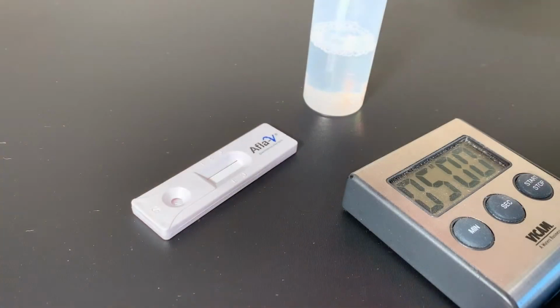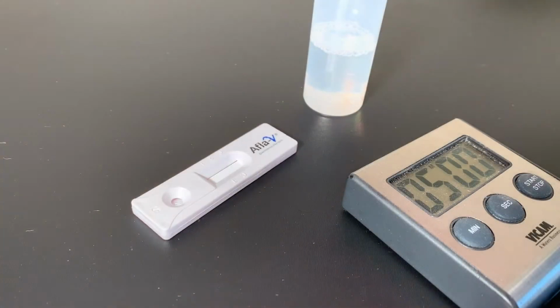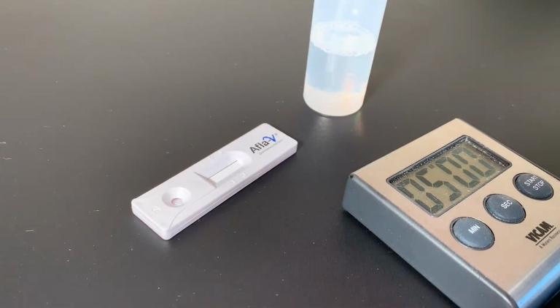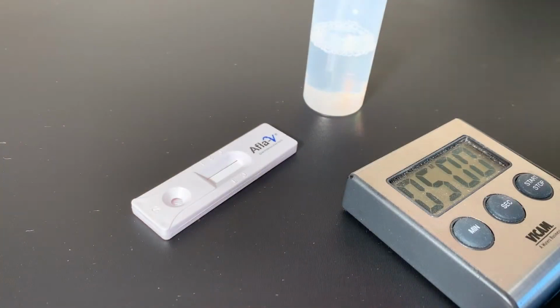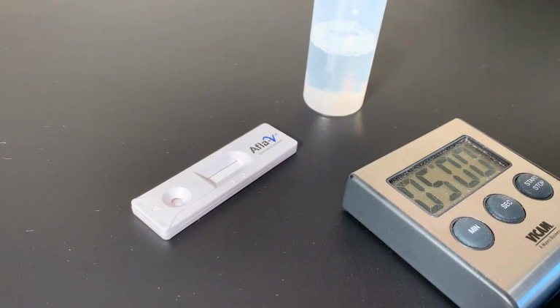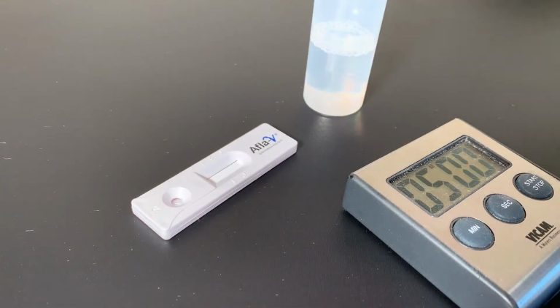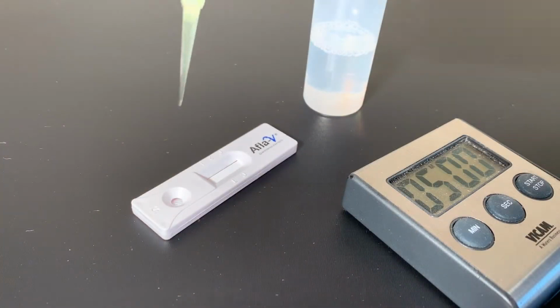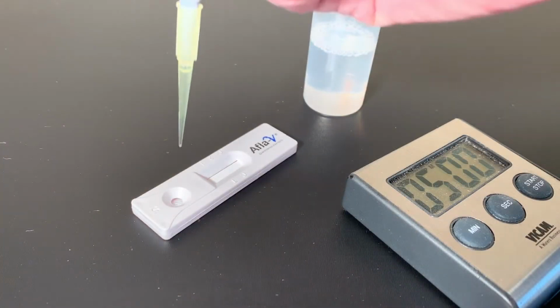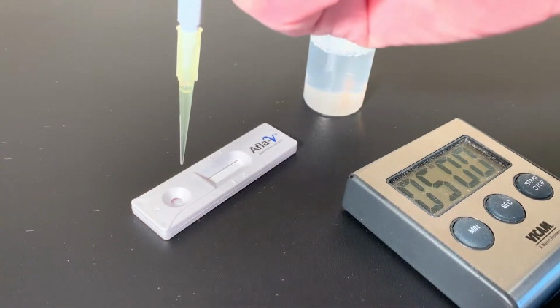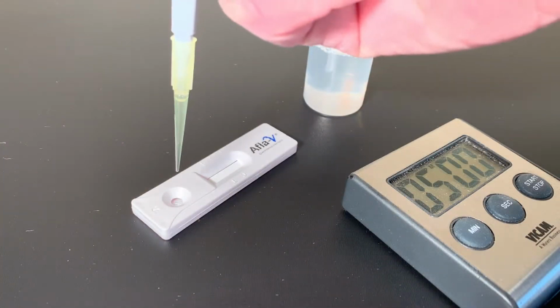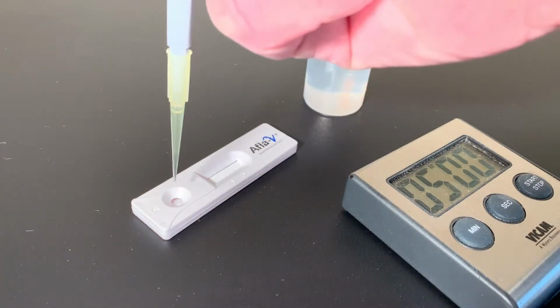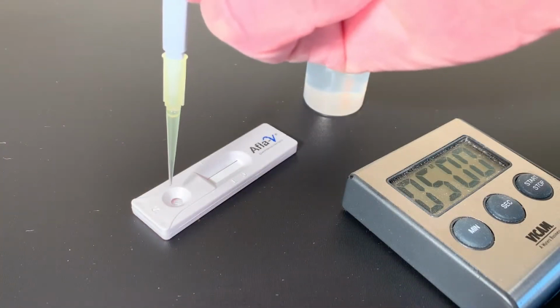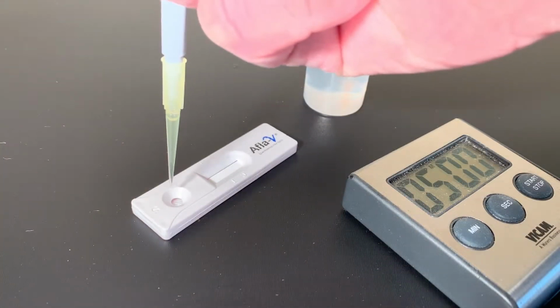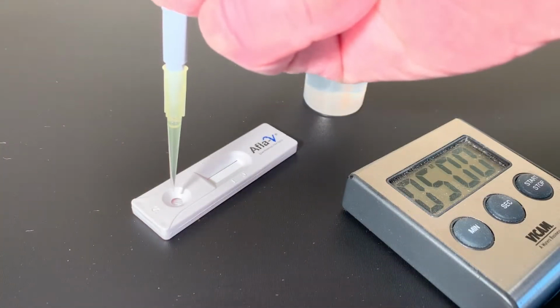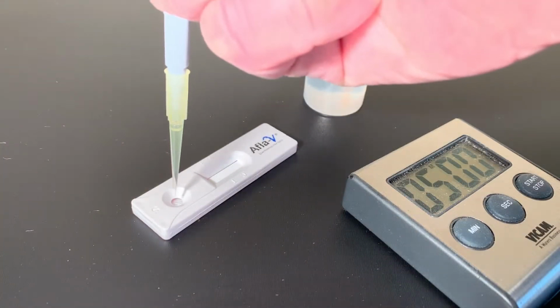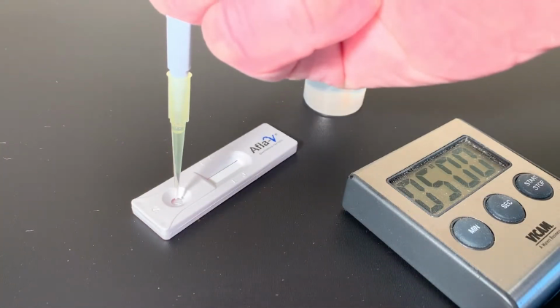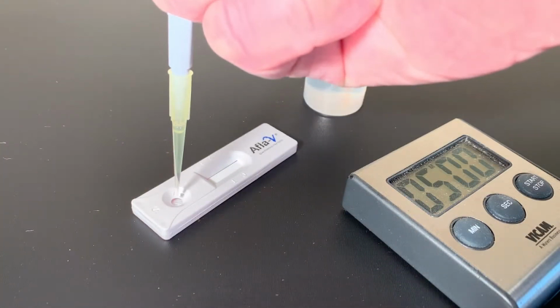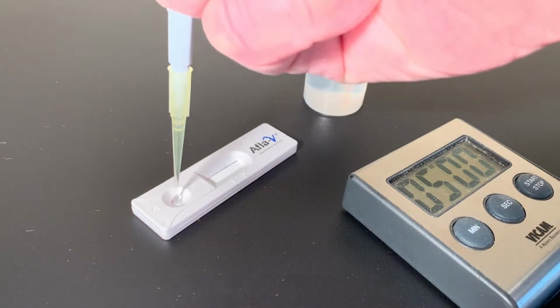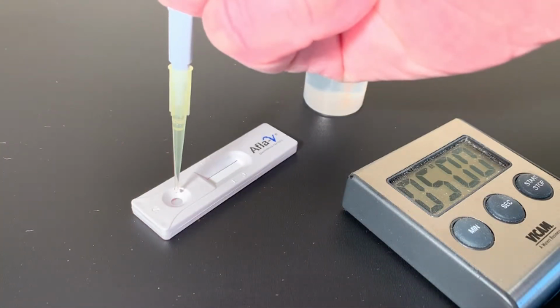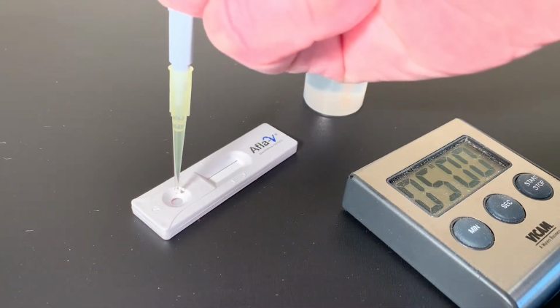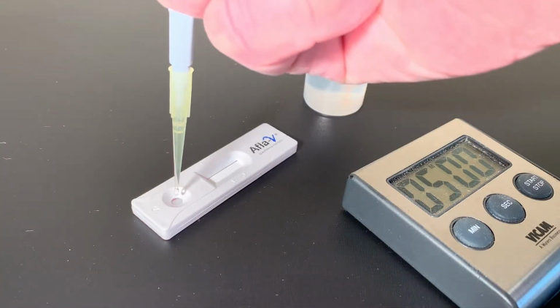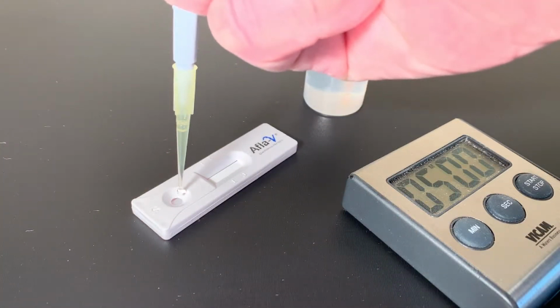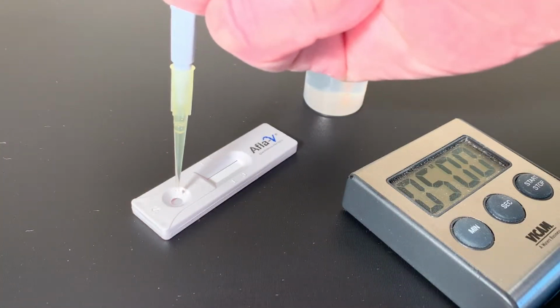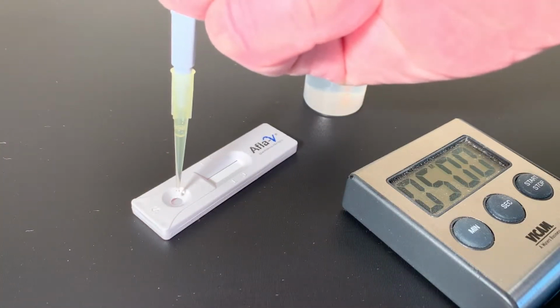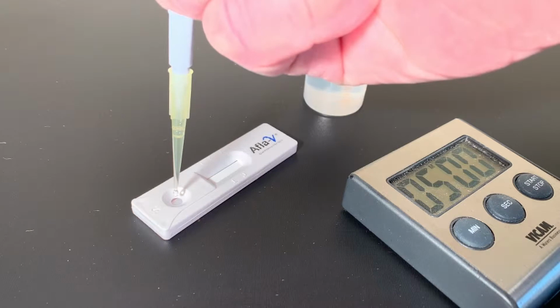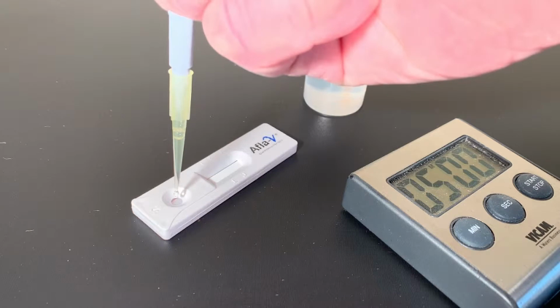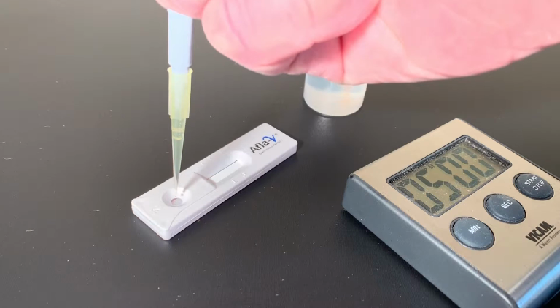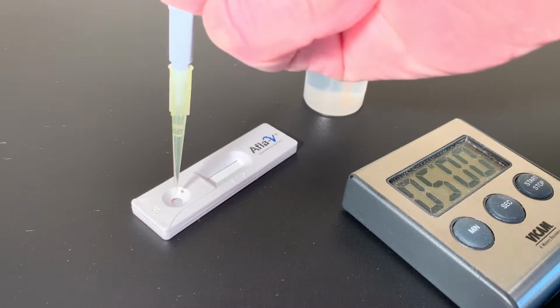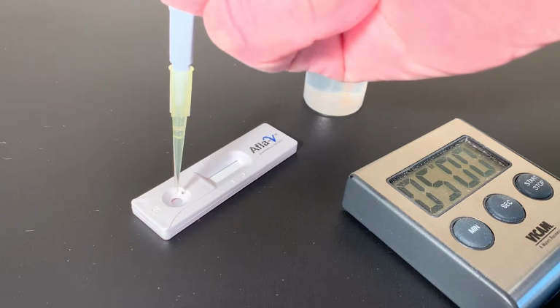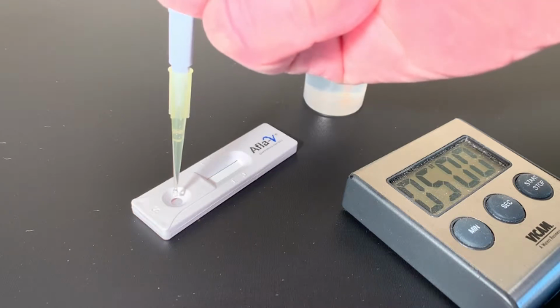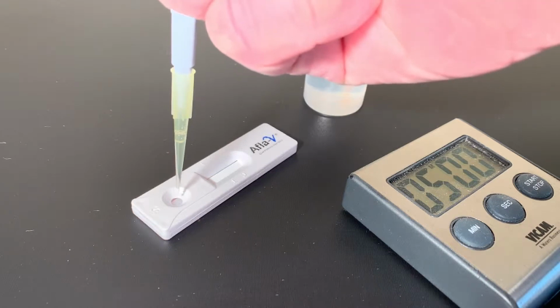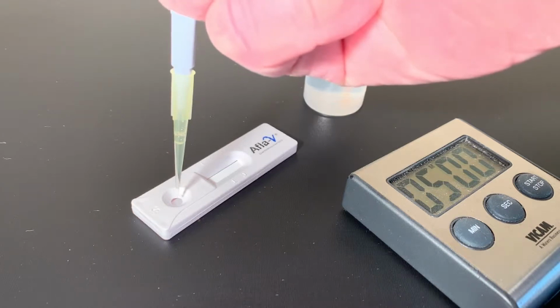Pipet 100 microliters of extract to the sample well on the strip, 1 drop per second.